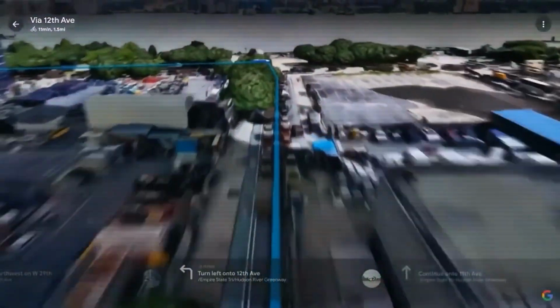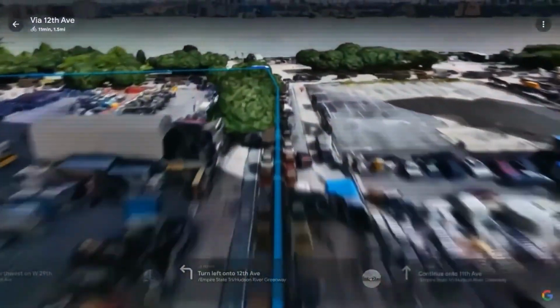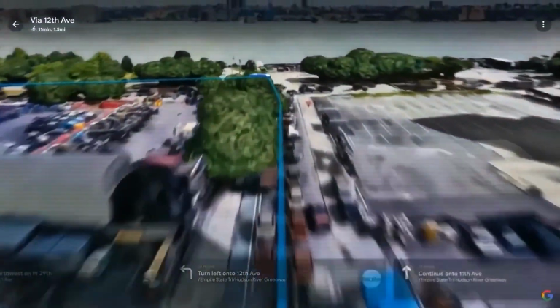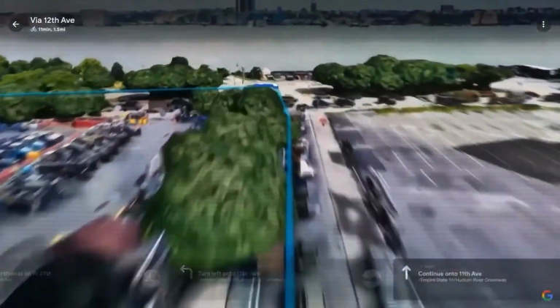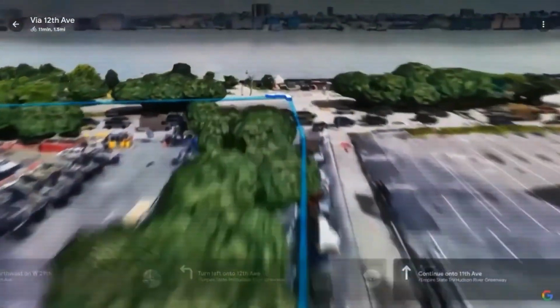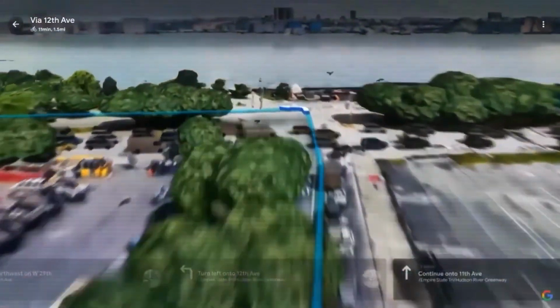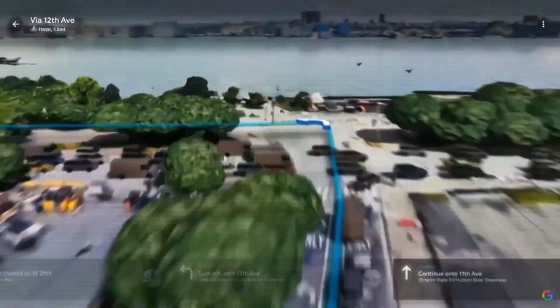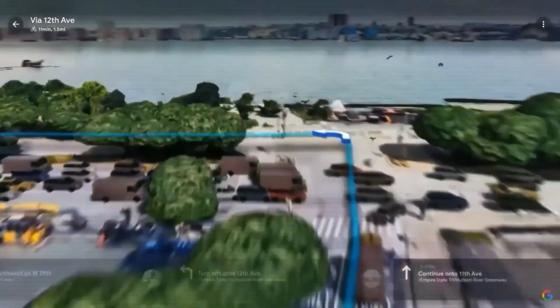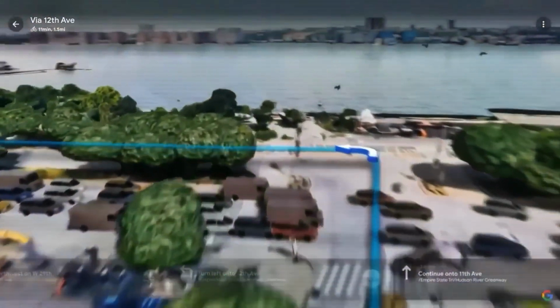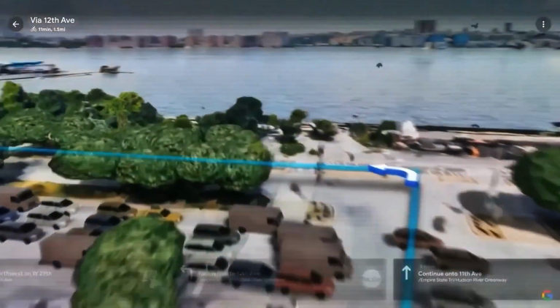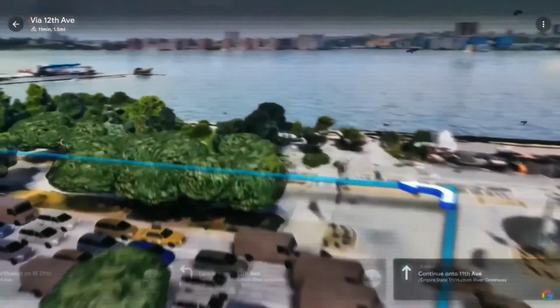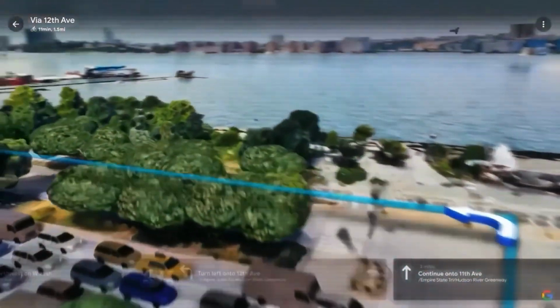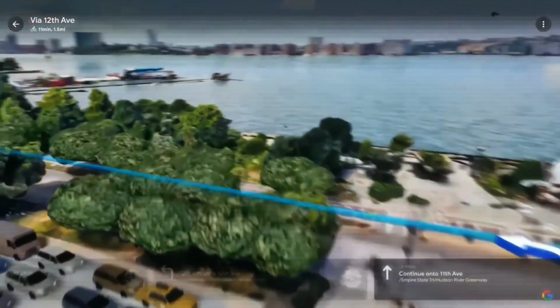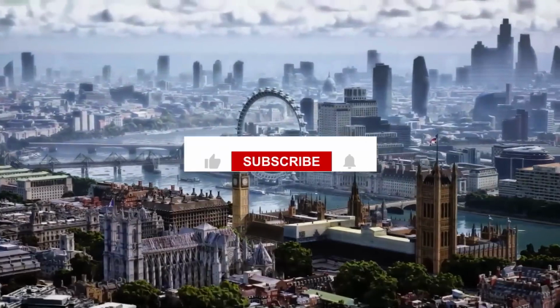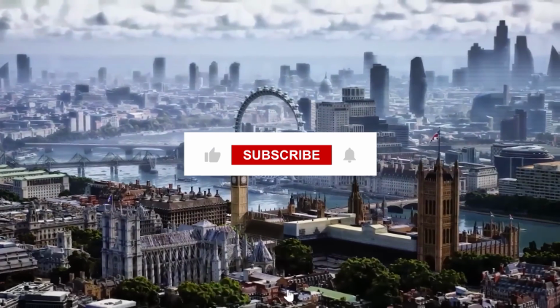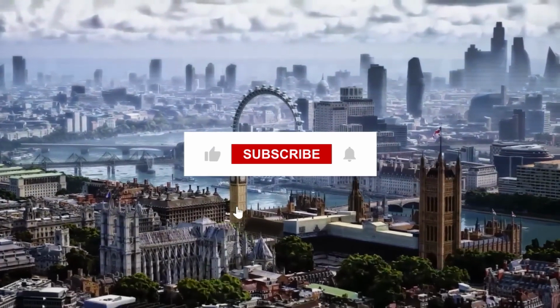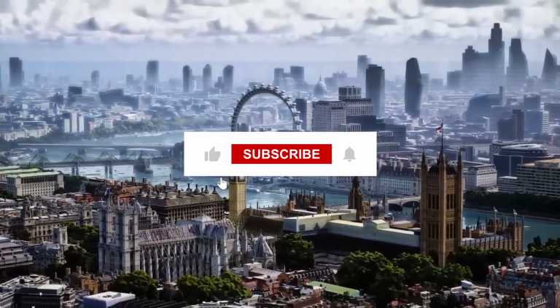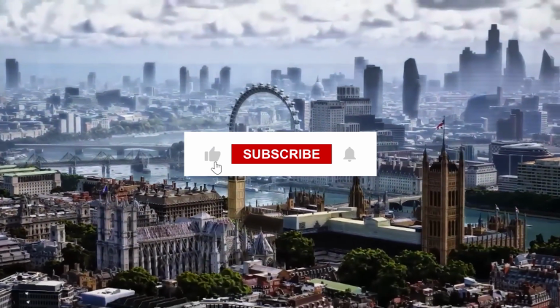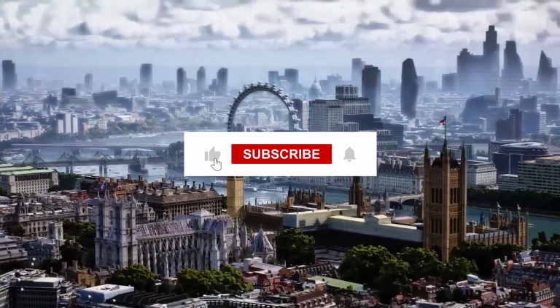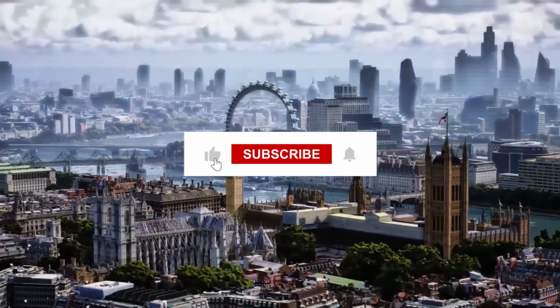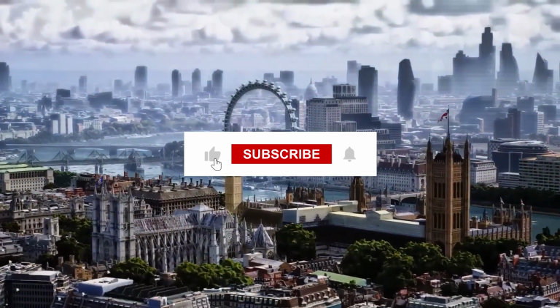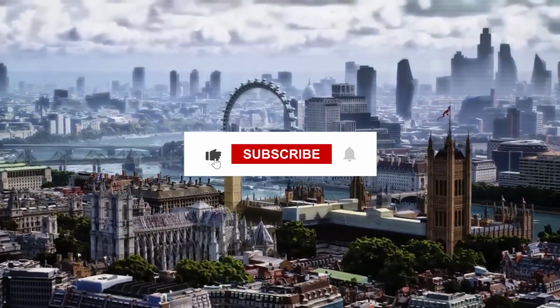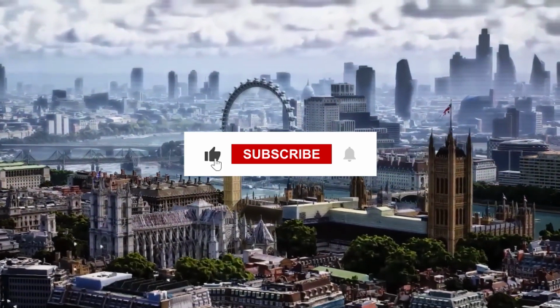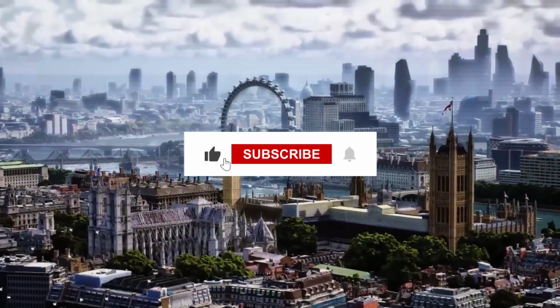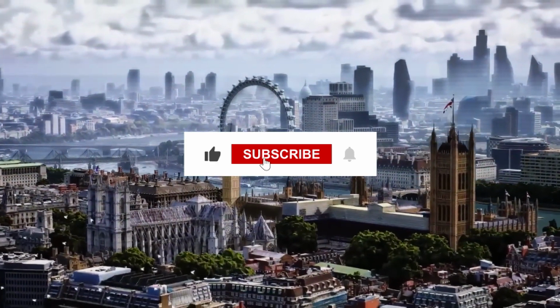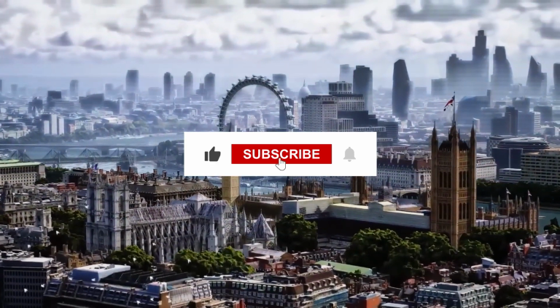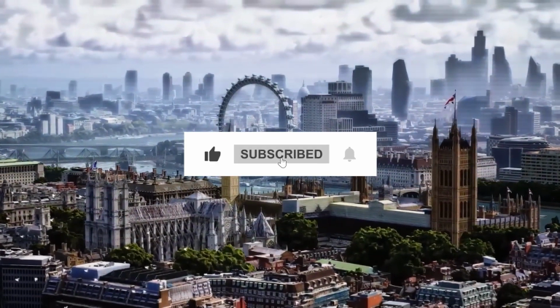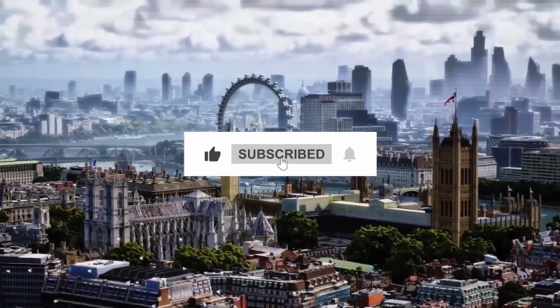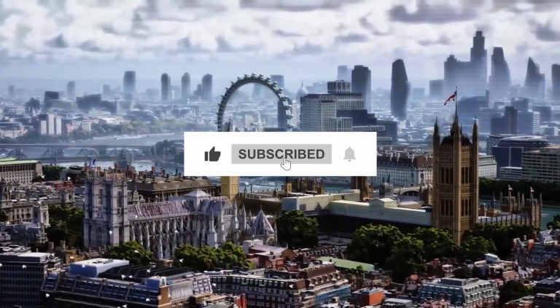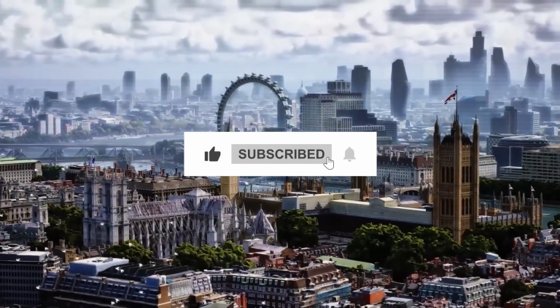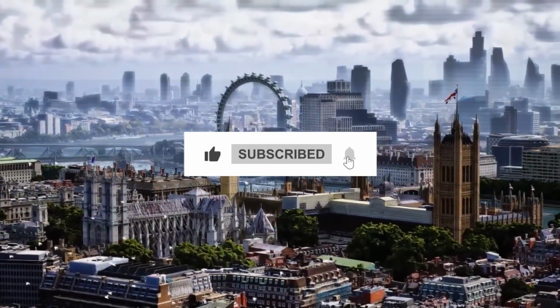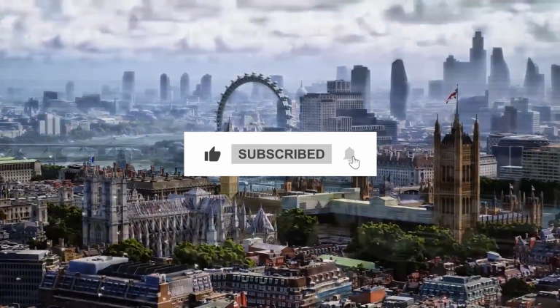If you're excited about this and want to learn more, smash that like button, hit subscribe, and let's get into it.